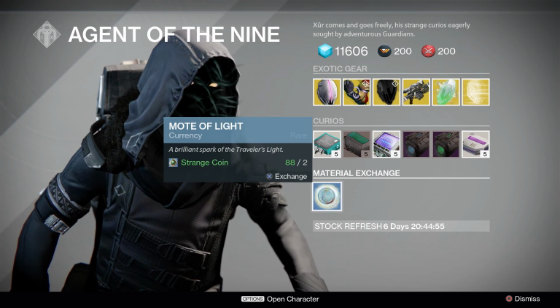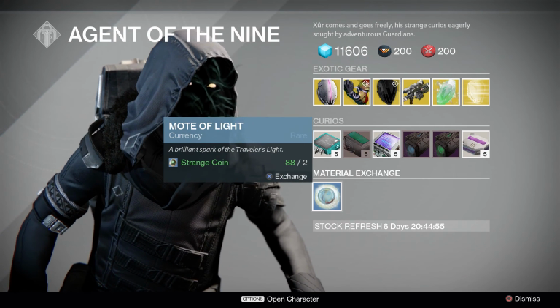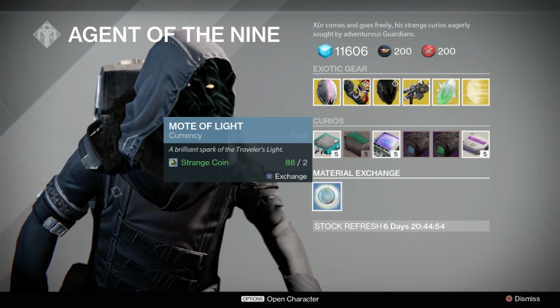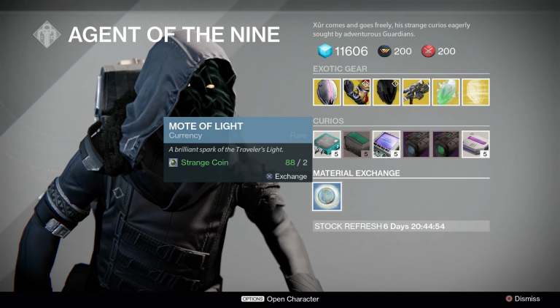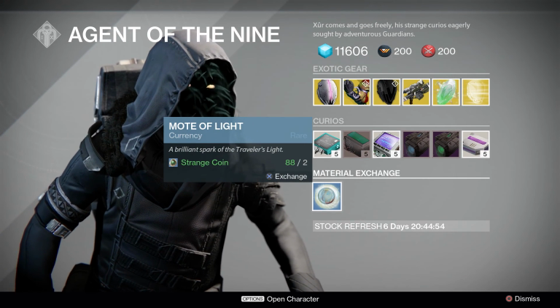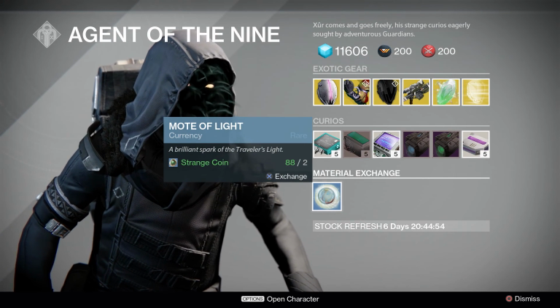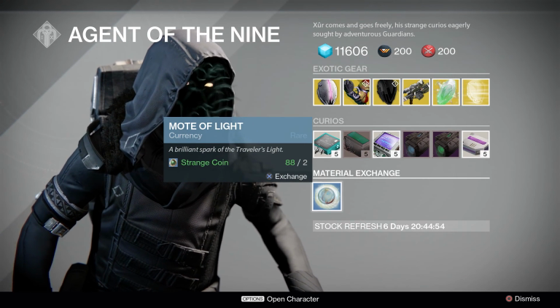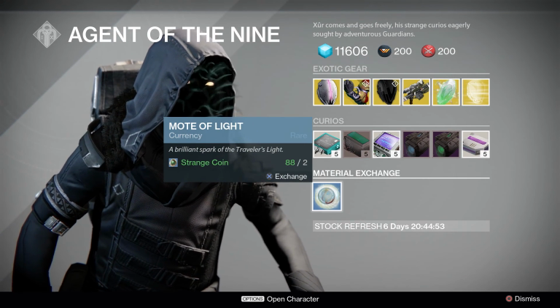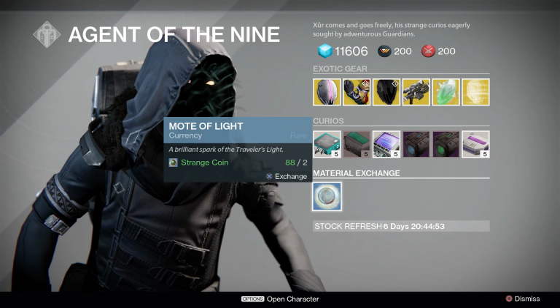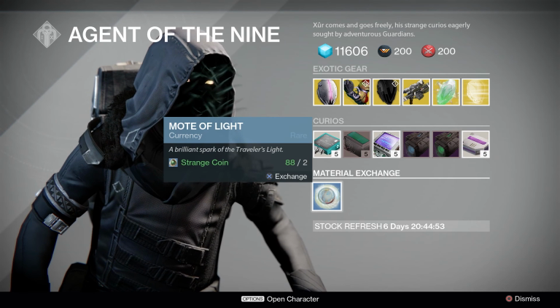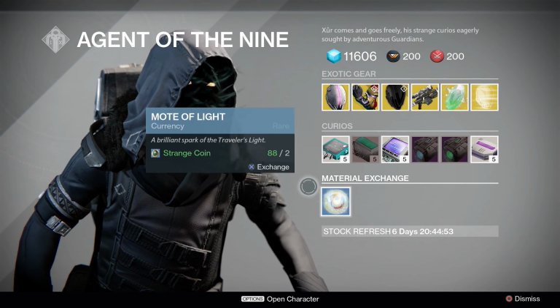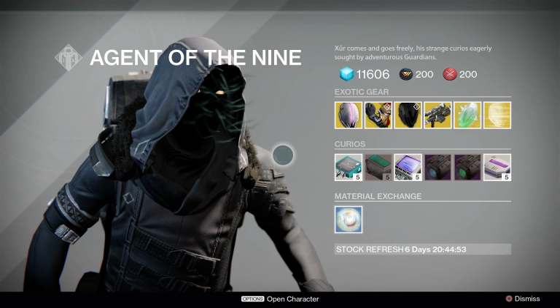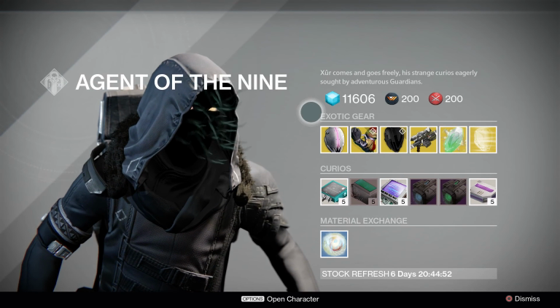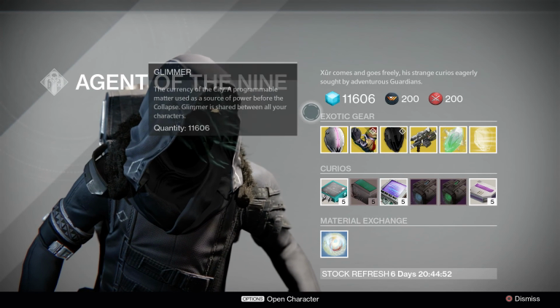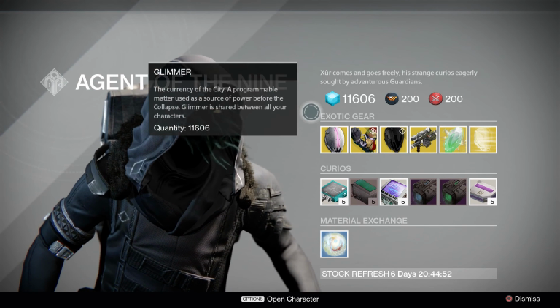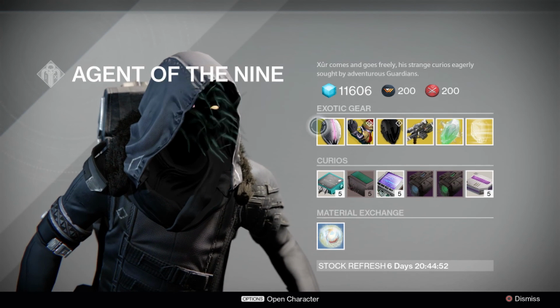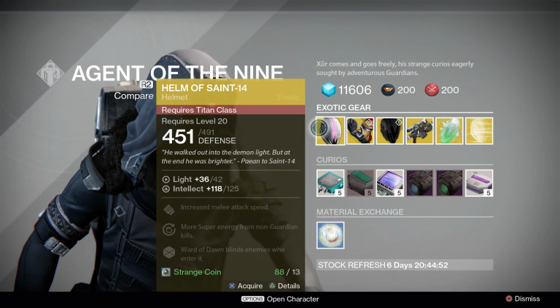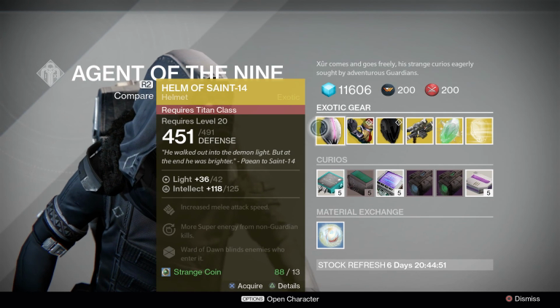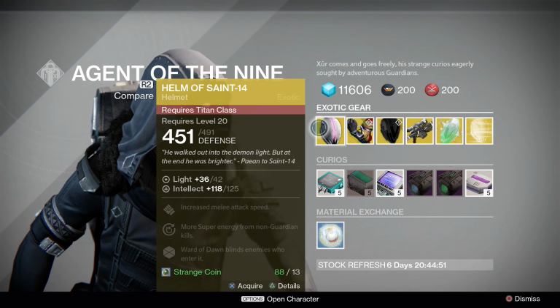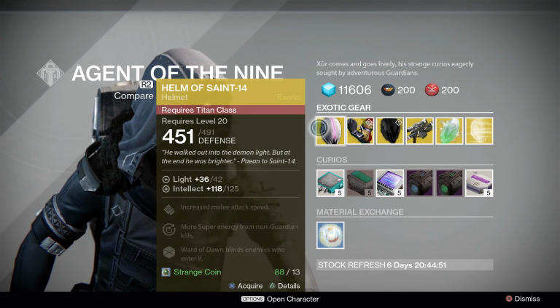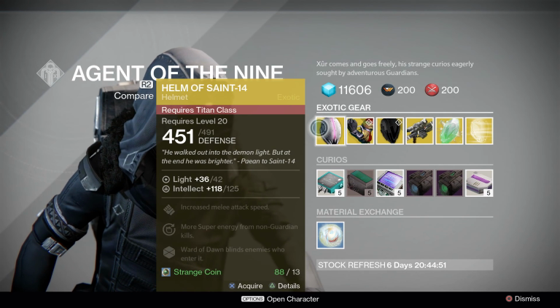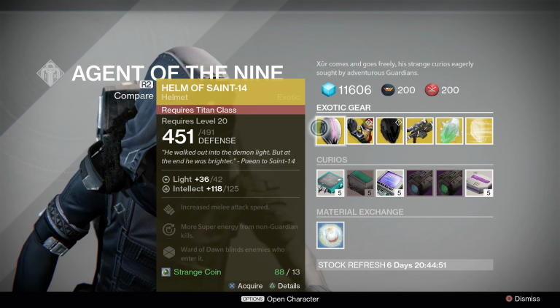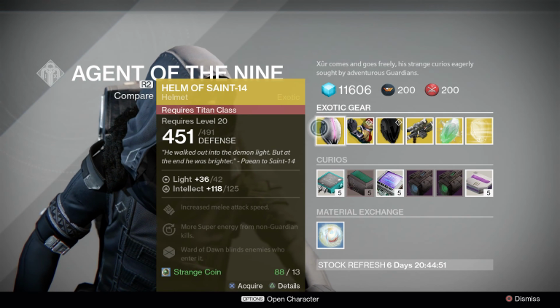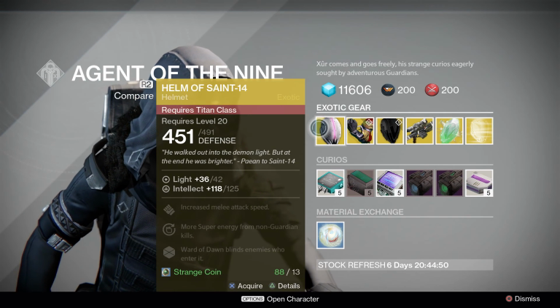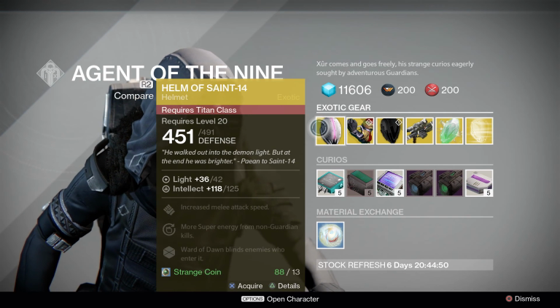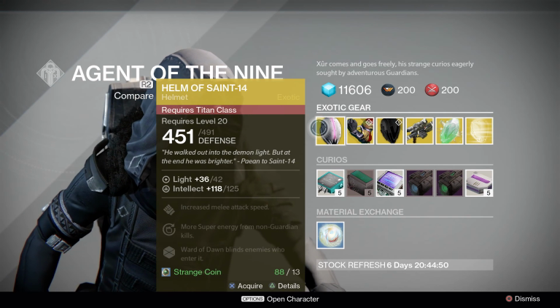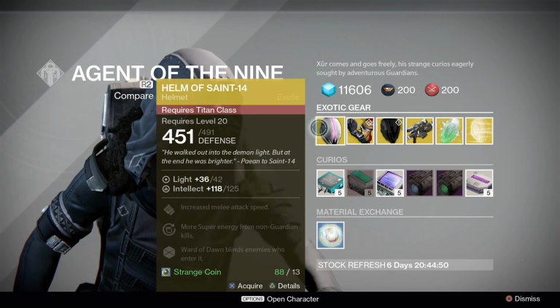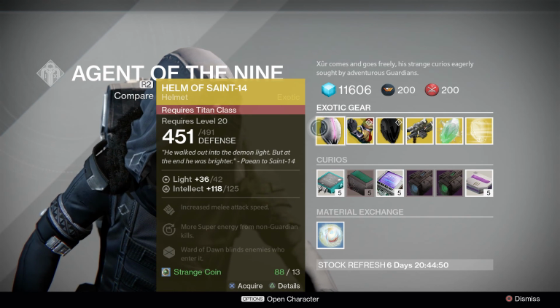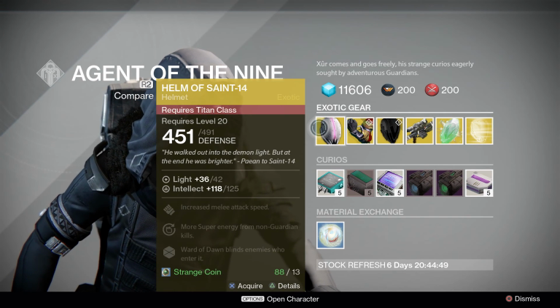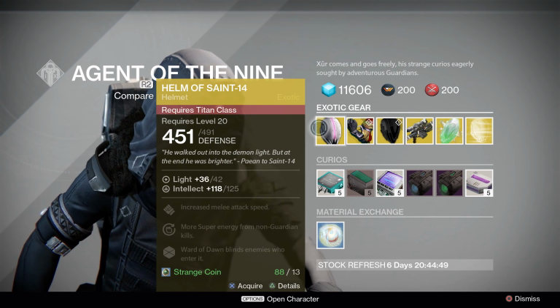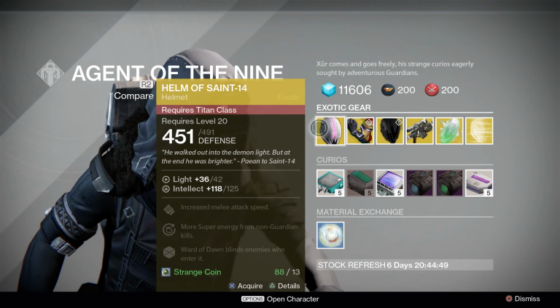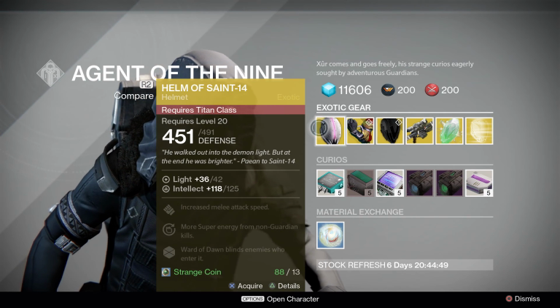For the material exchange, you get one mote of light for two strange coins.